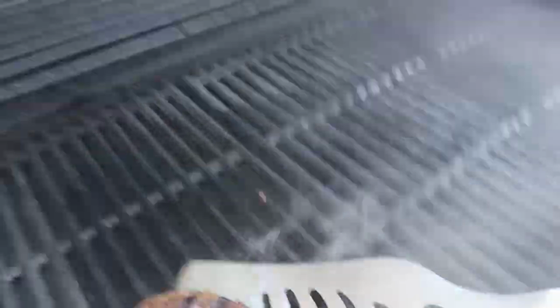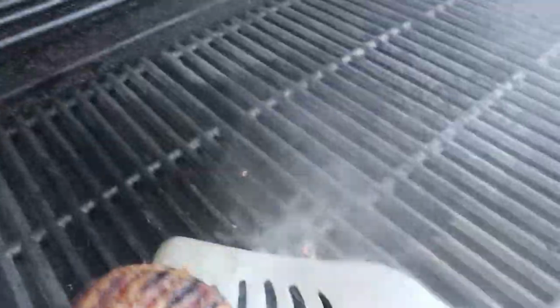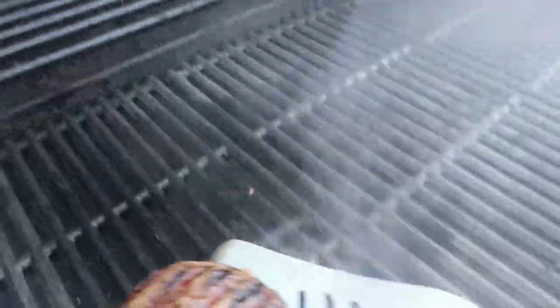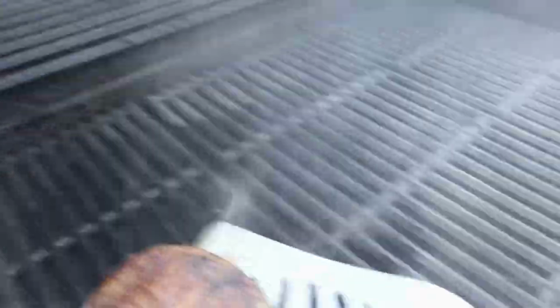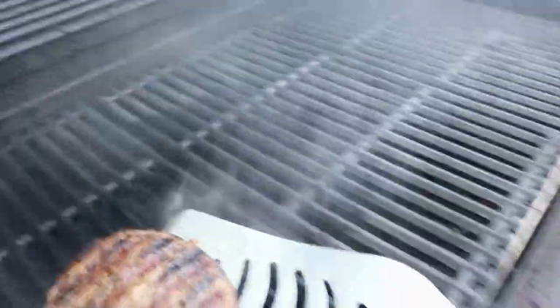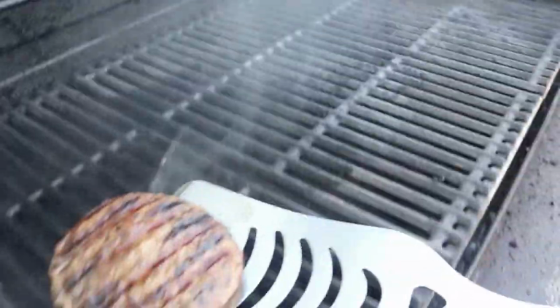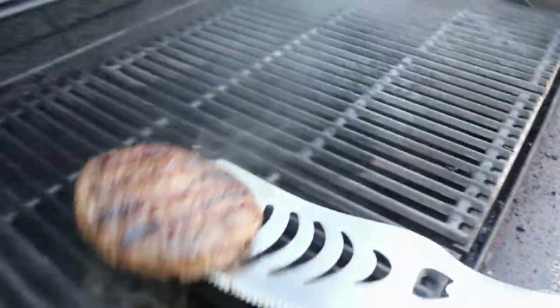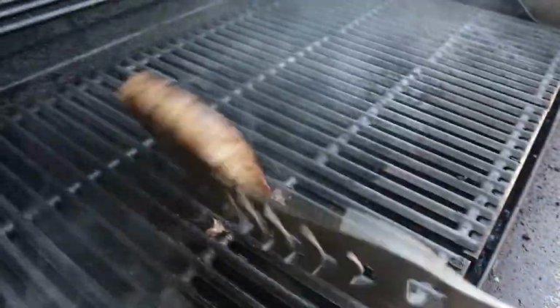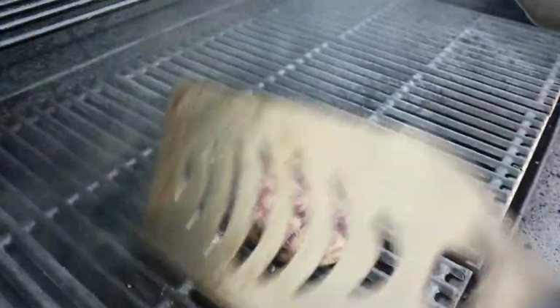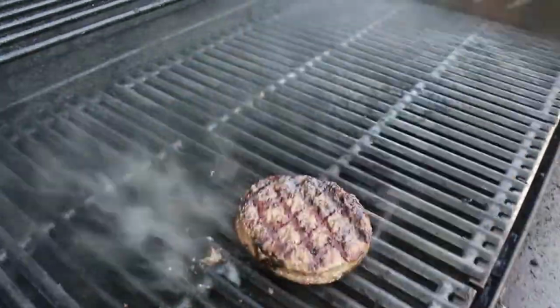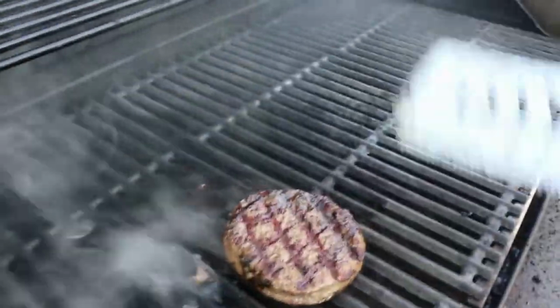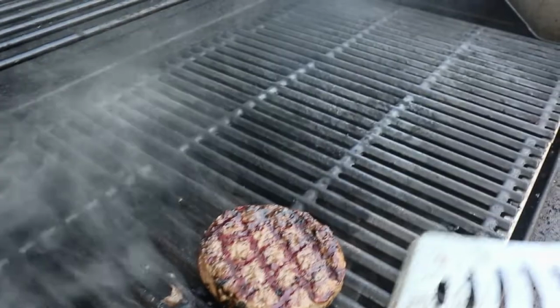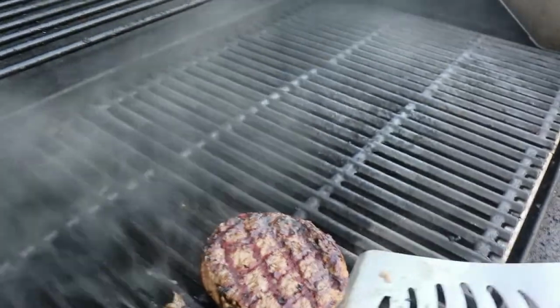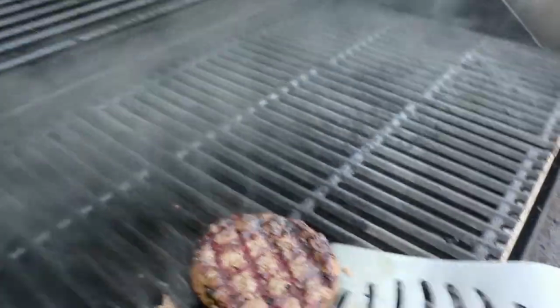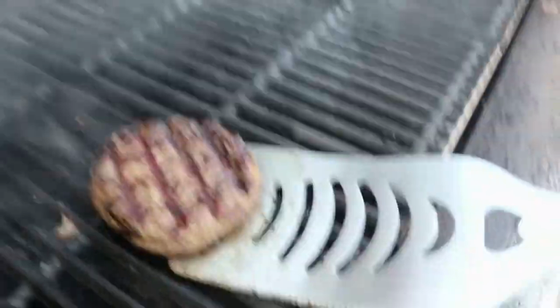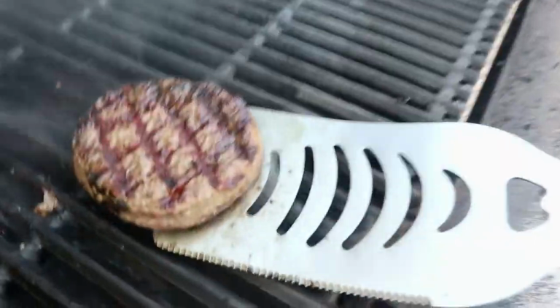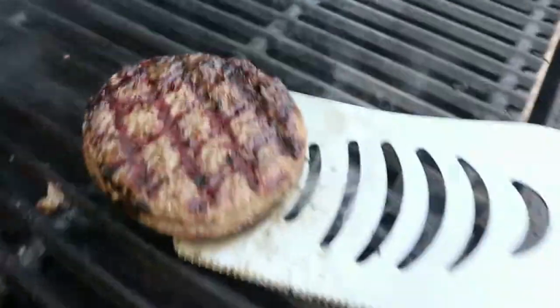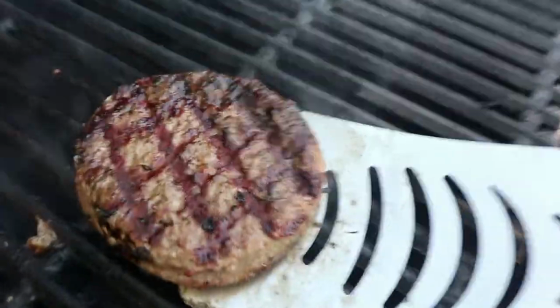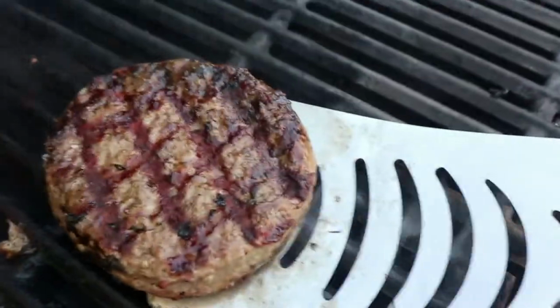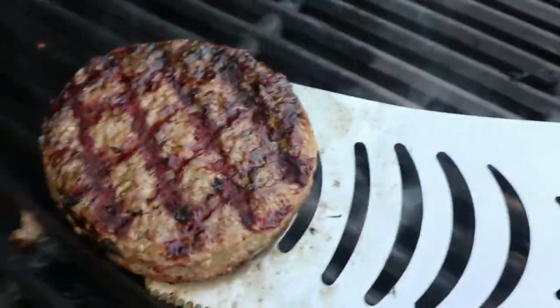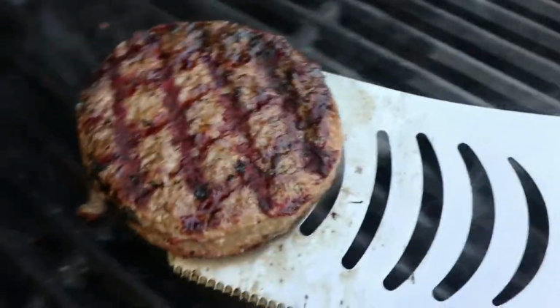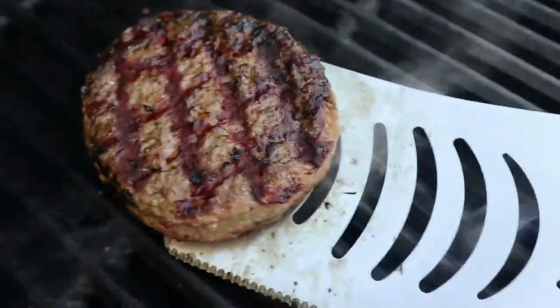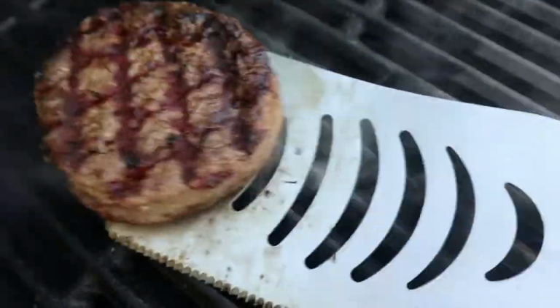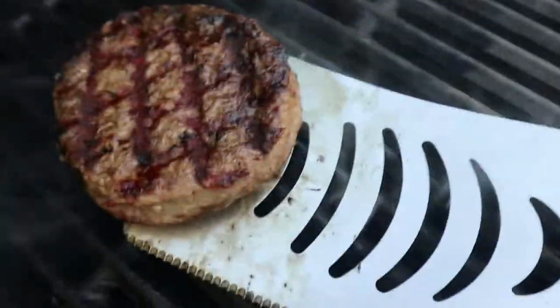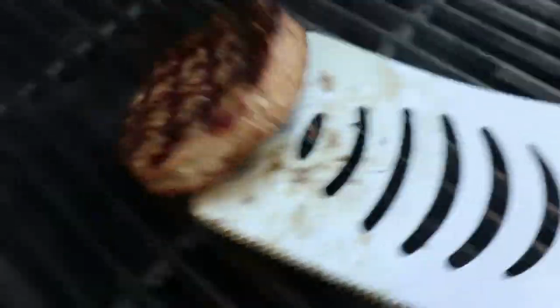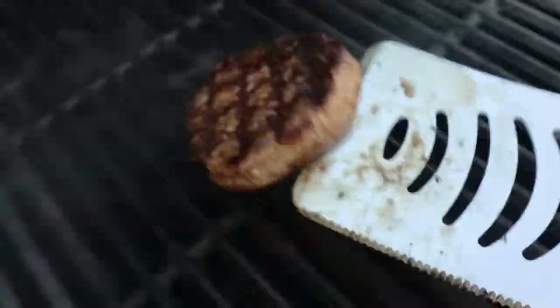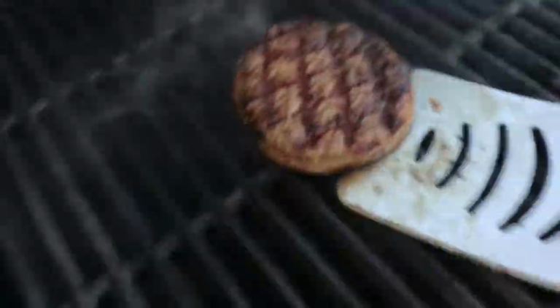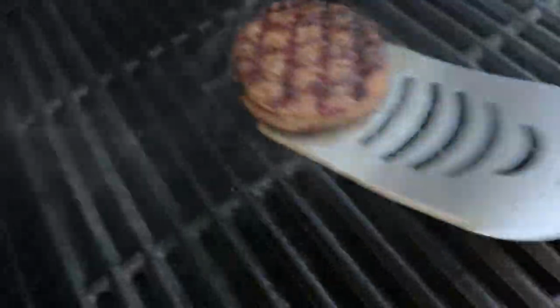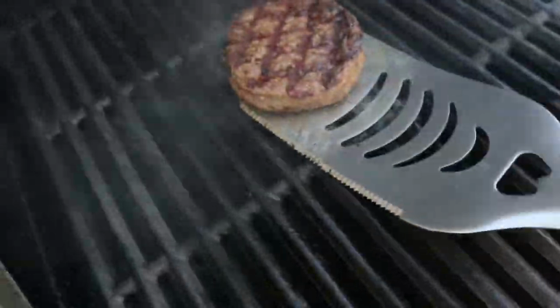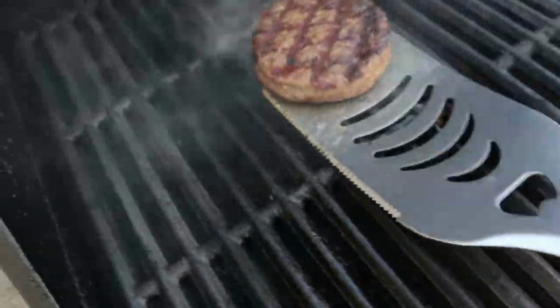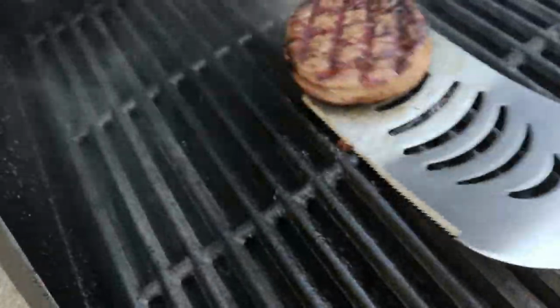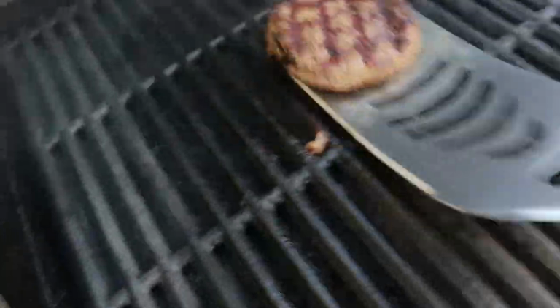I'm gonna flip her just to look at the other side. Oh, look at that cross hatching! Whoa. Delightful.